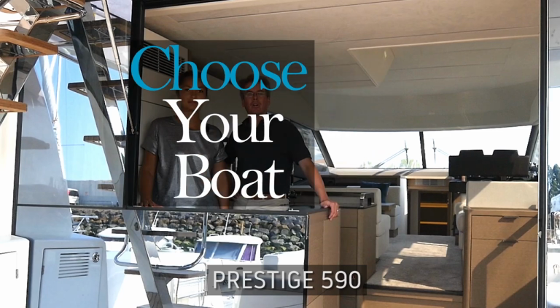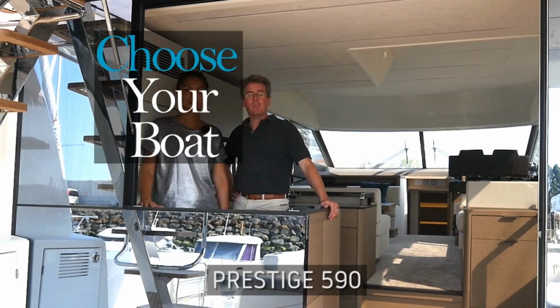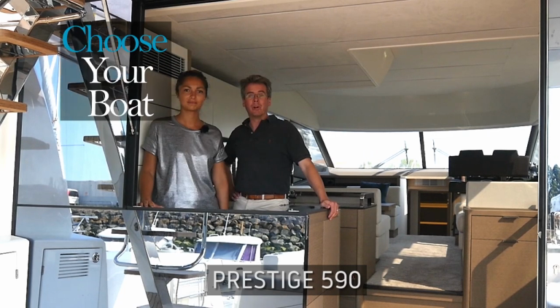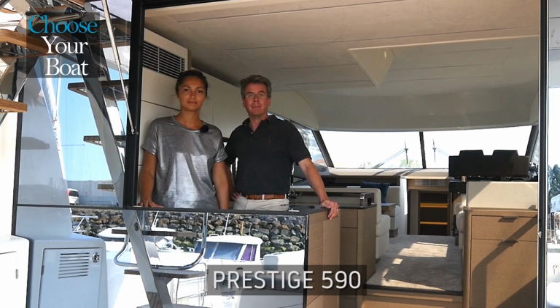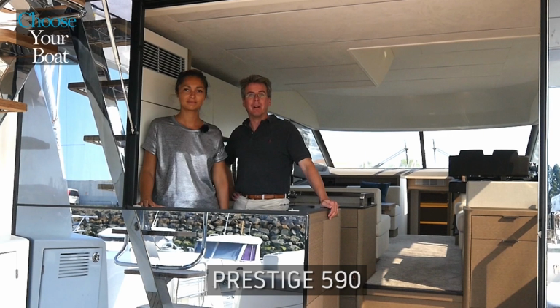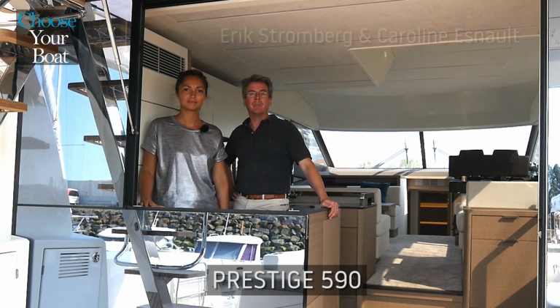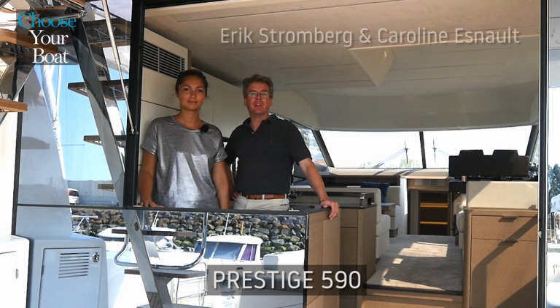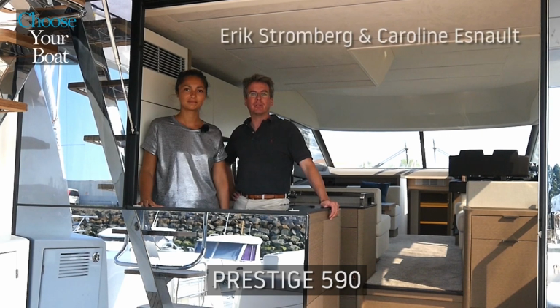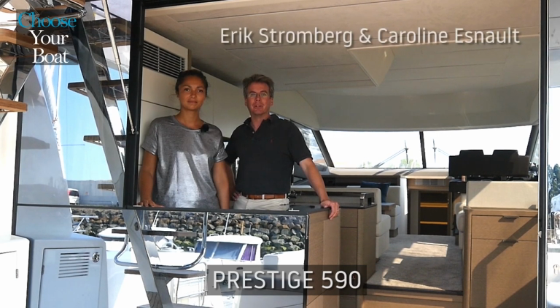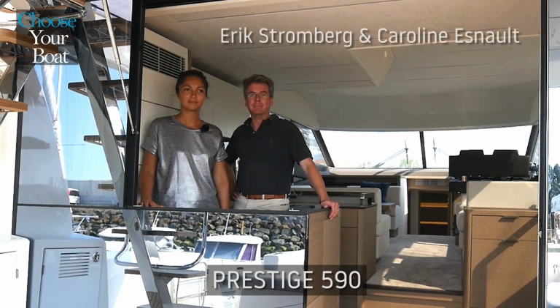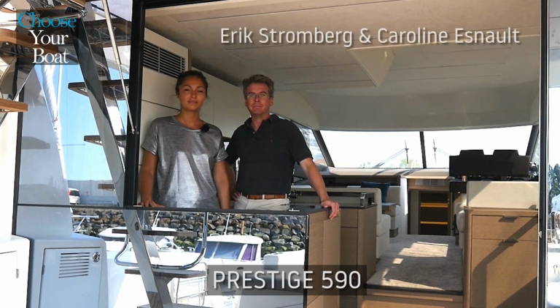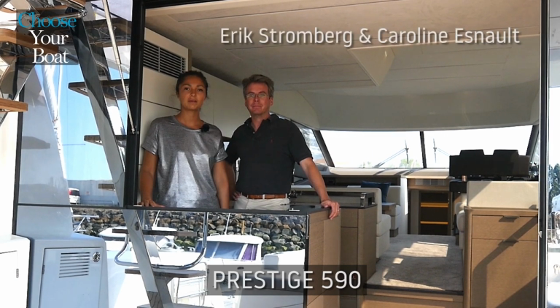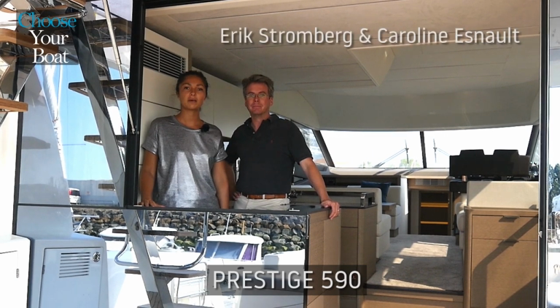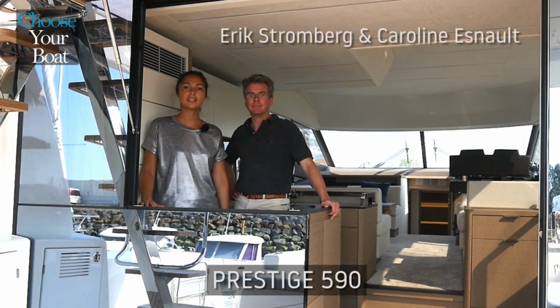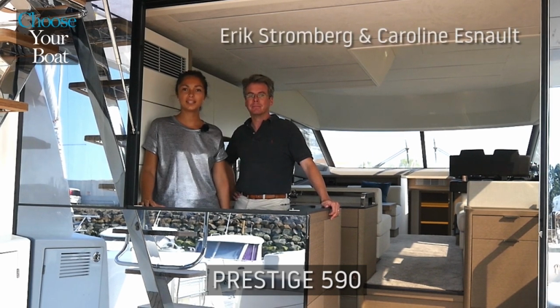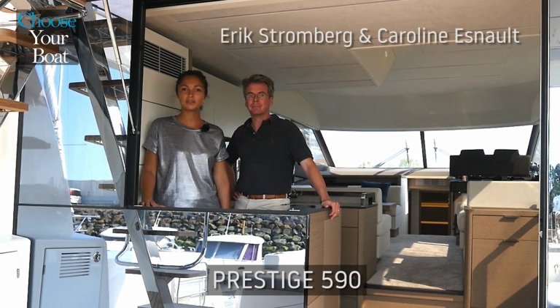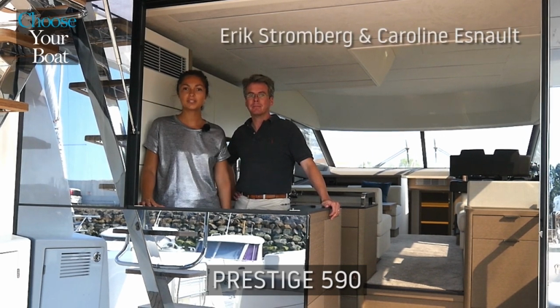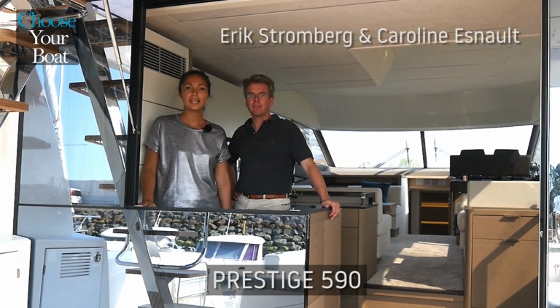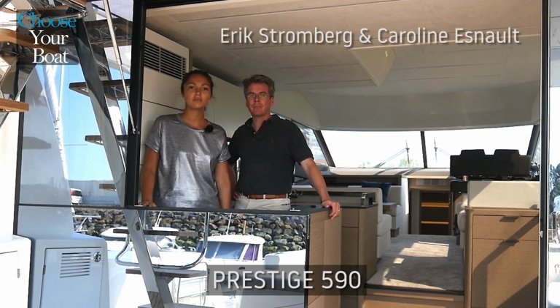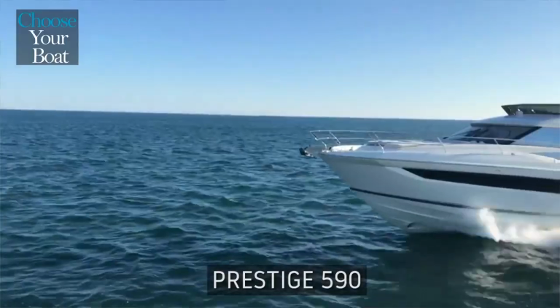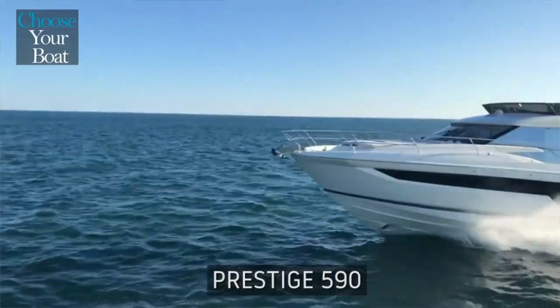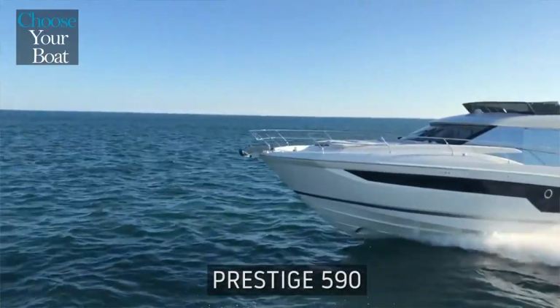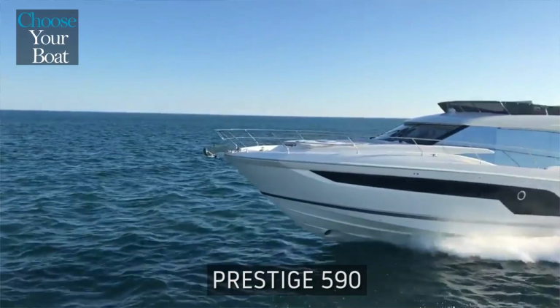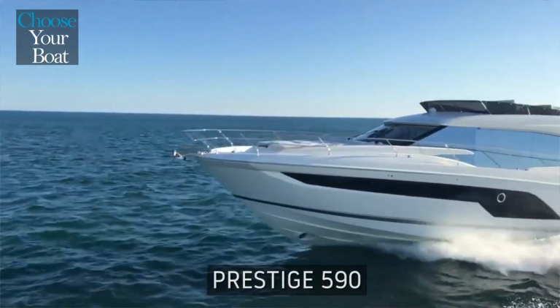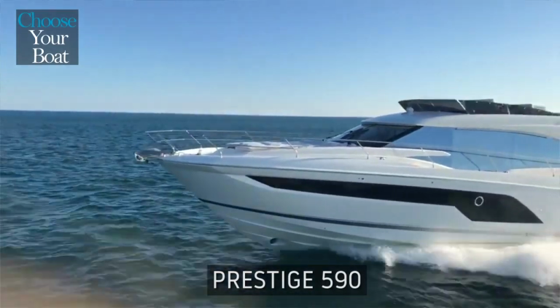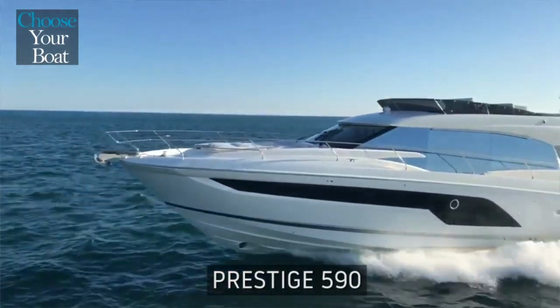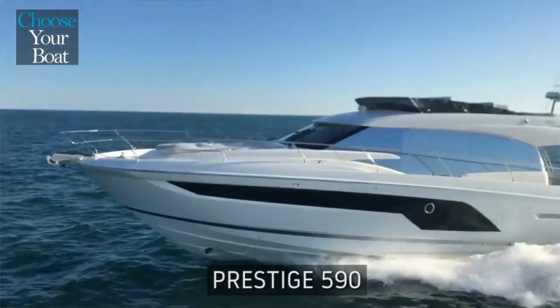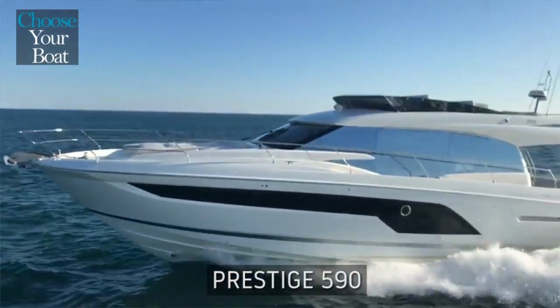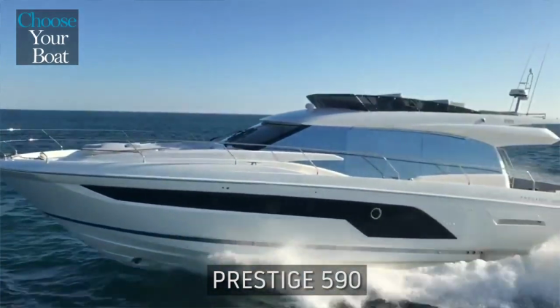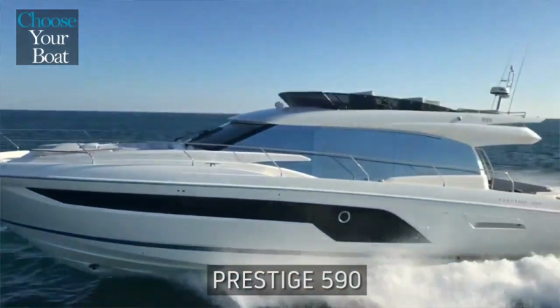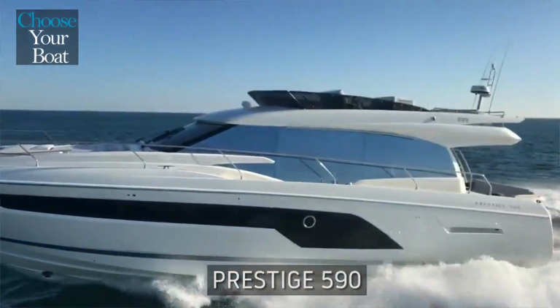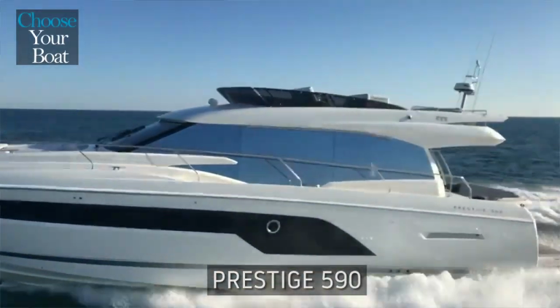Welcome on board. My name is Eric Snowenberg. I'm Caroline Eno, and we are here to present you the new Prestige 590.